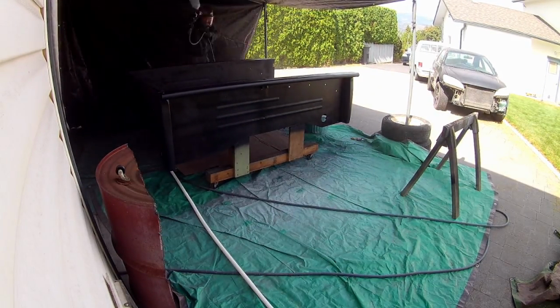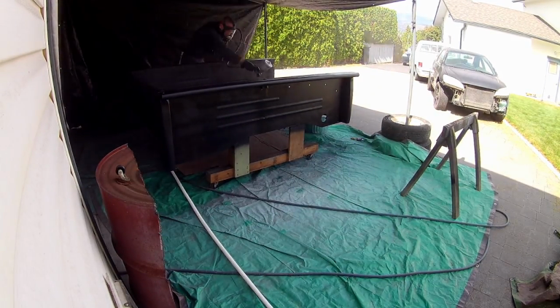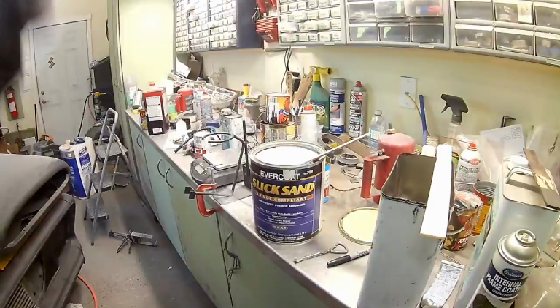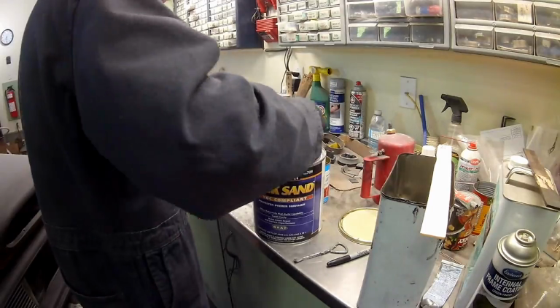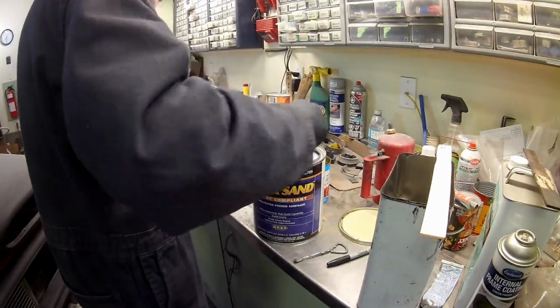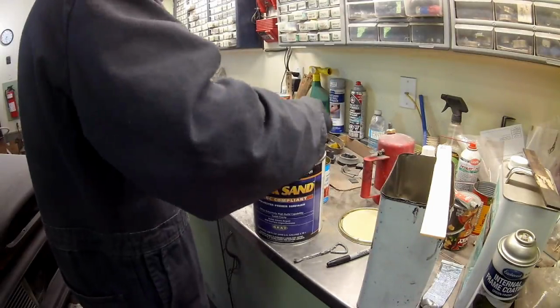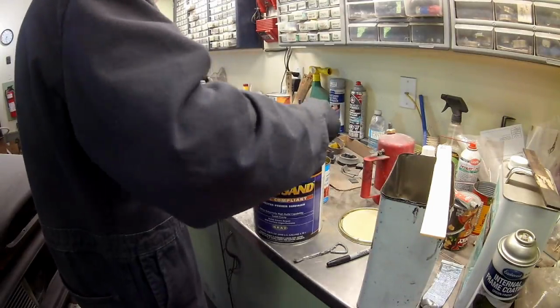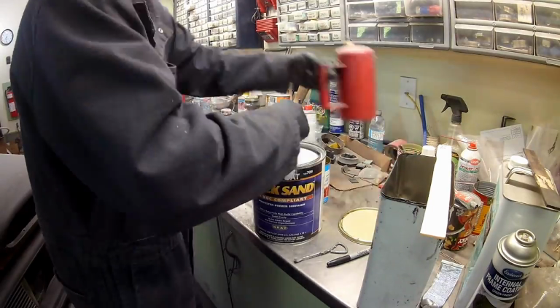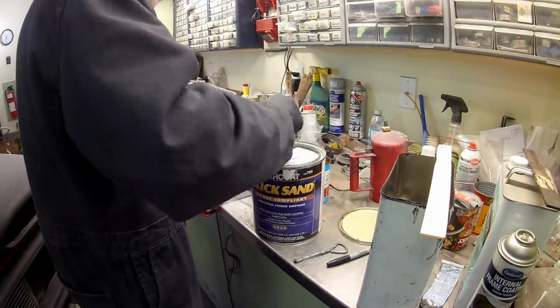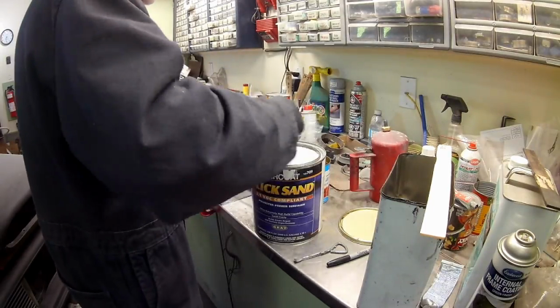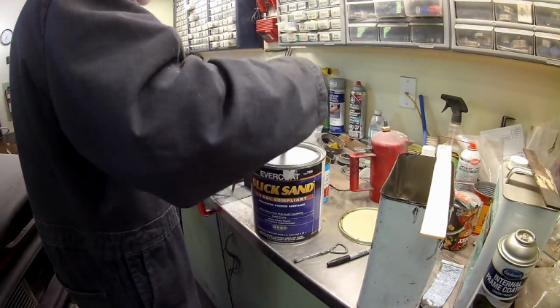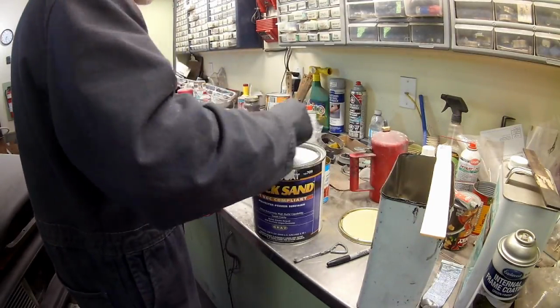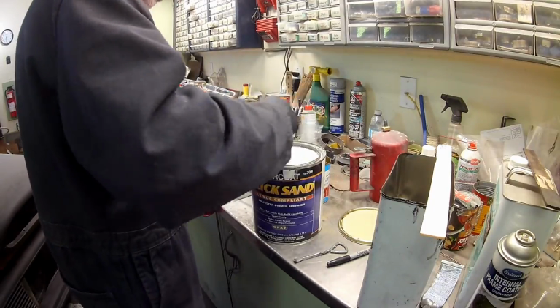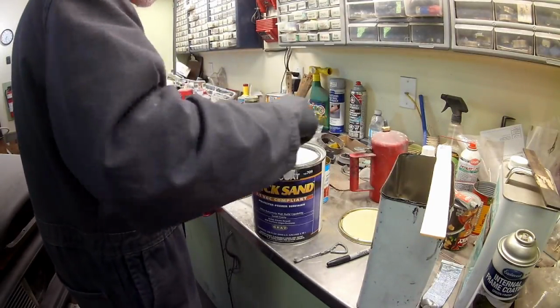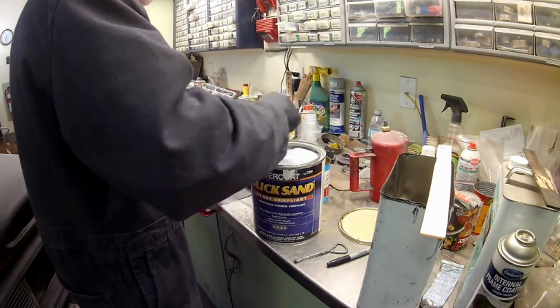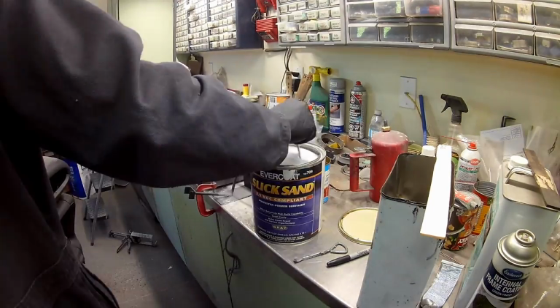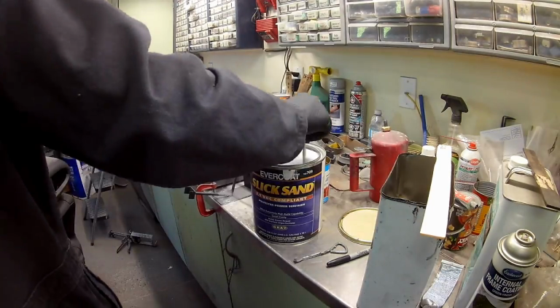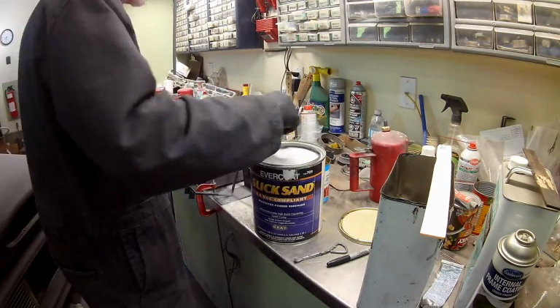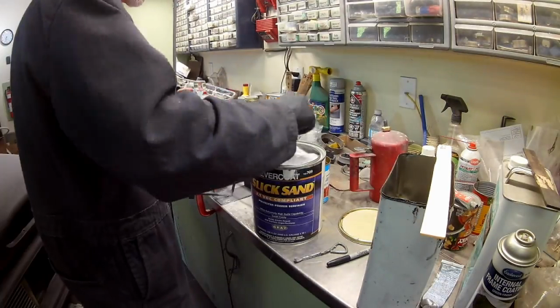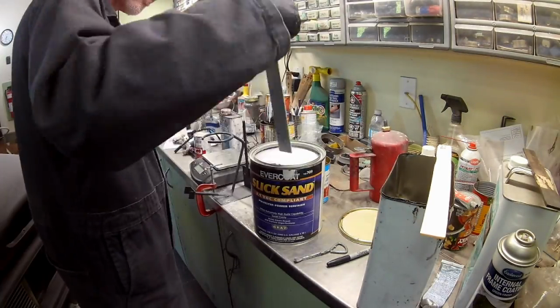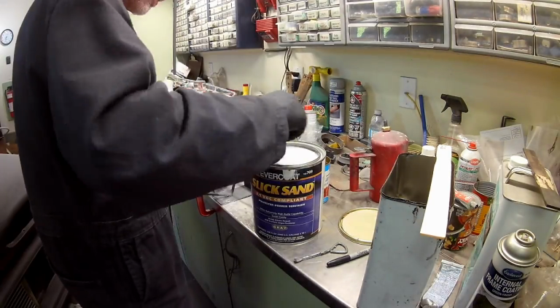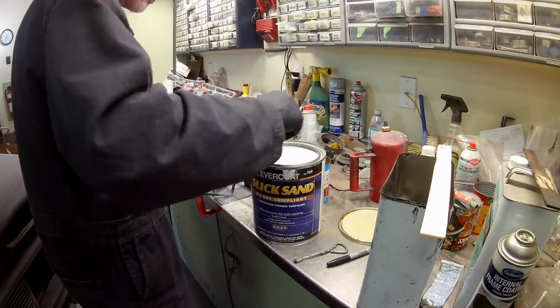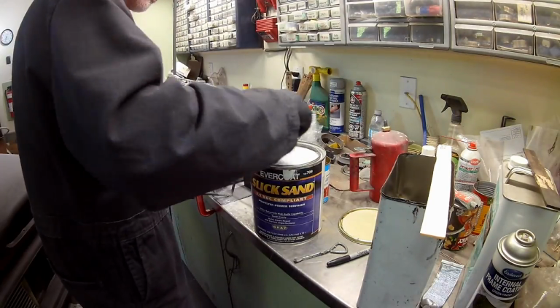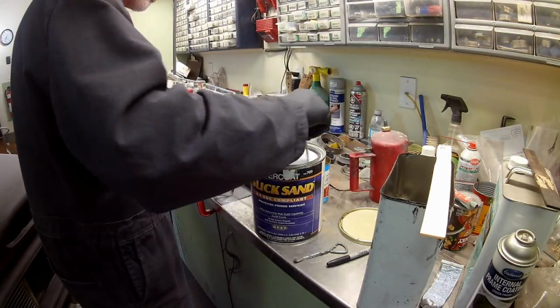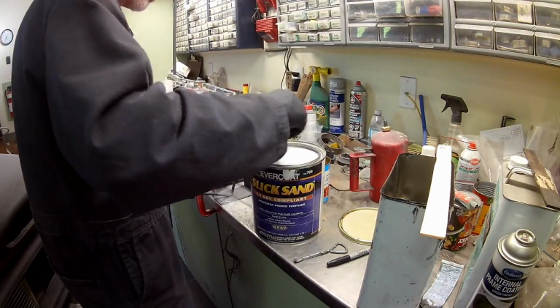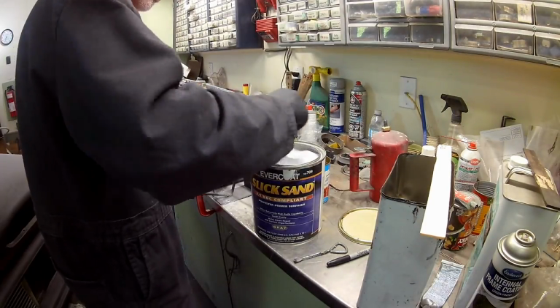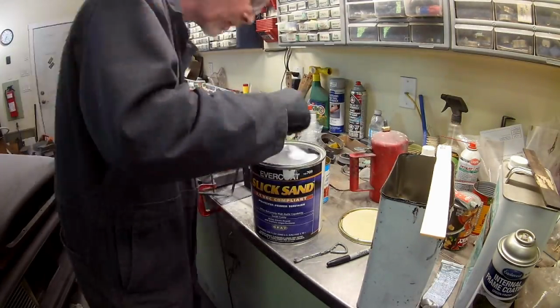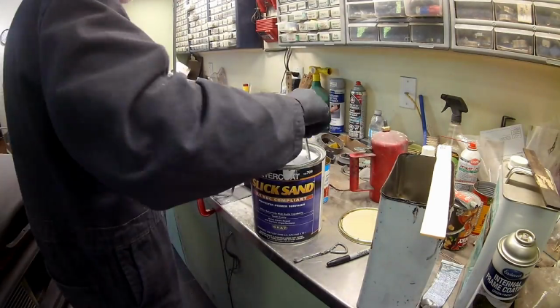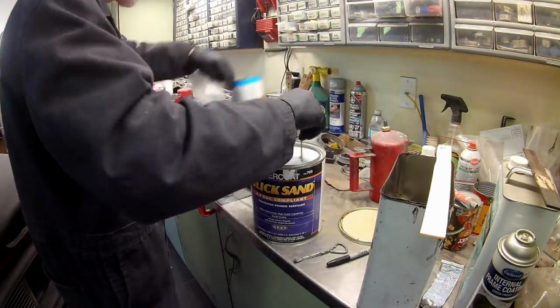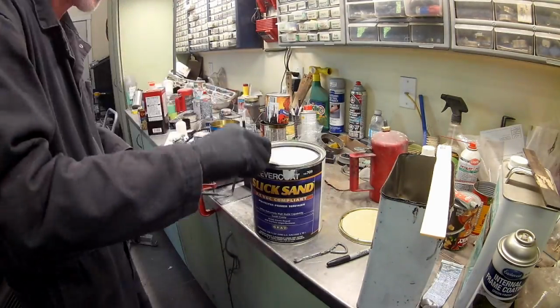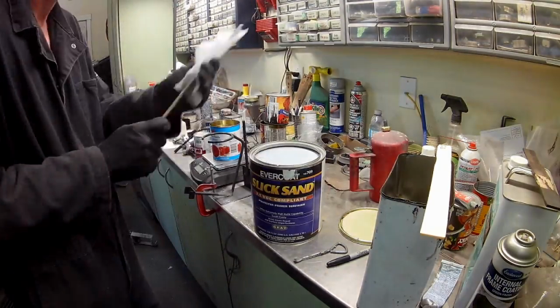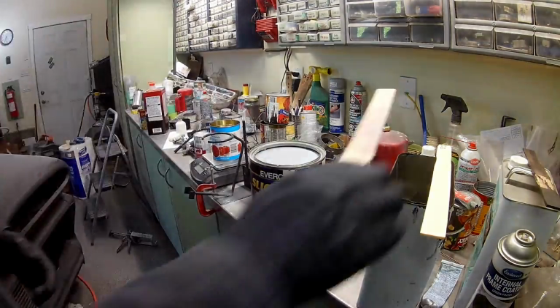Laying down the epoxy — I love the smell of epoxy primer, it's probably one of my favorites. Two nice gratuitous coats. Let that sit for a day. And then we're putting down the slick sand.